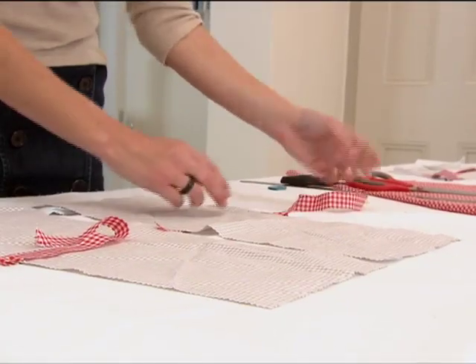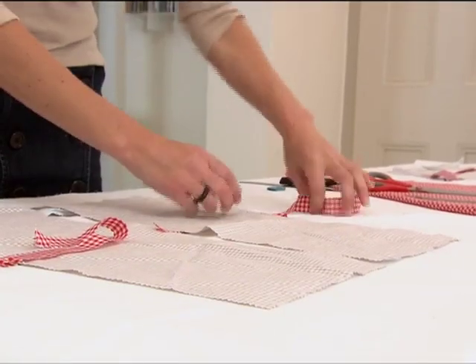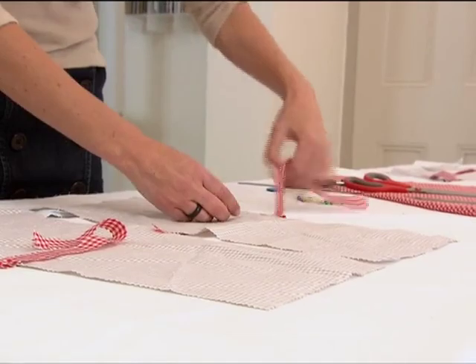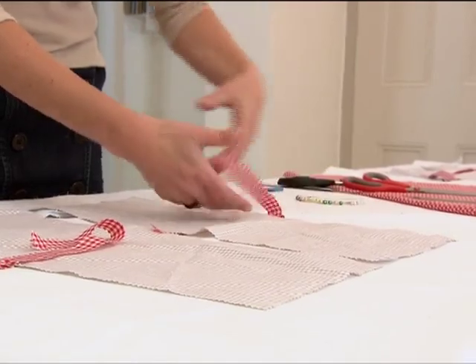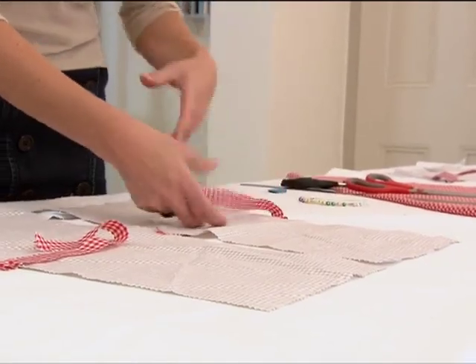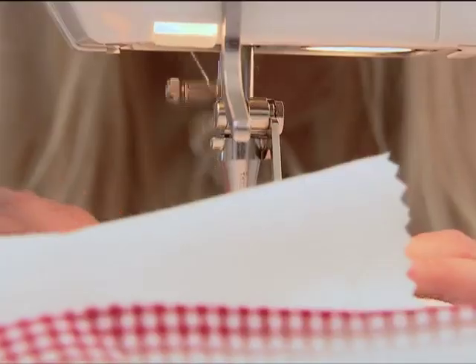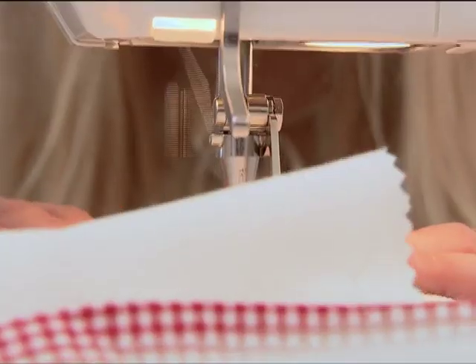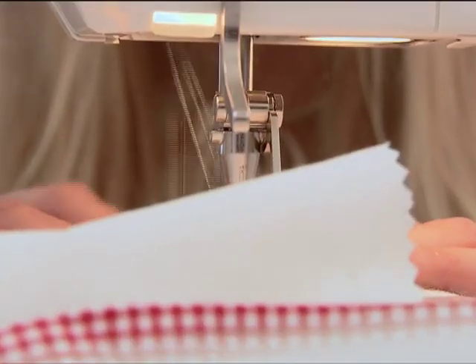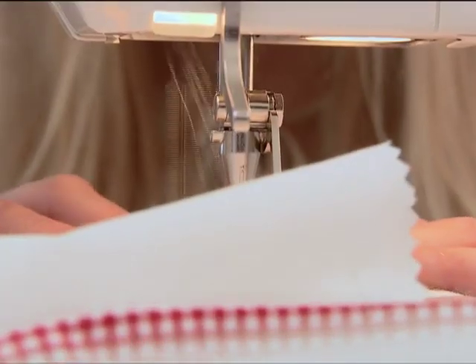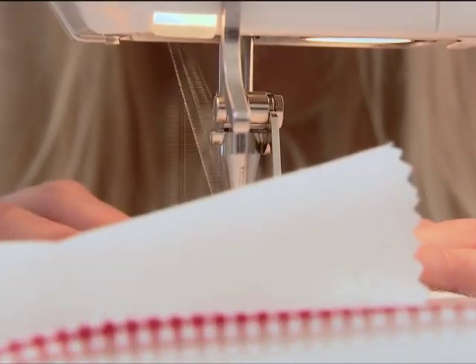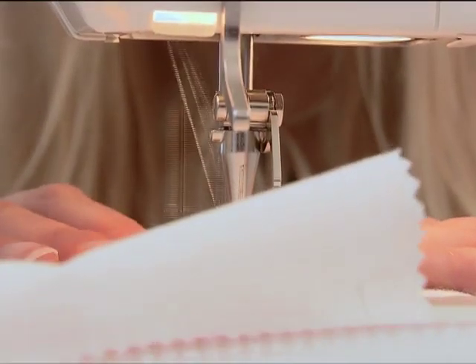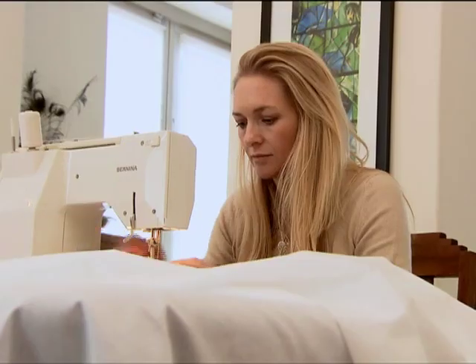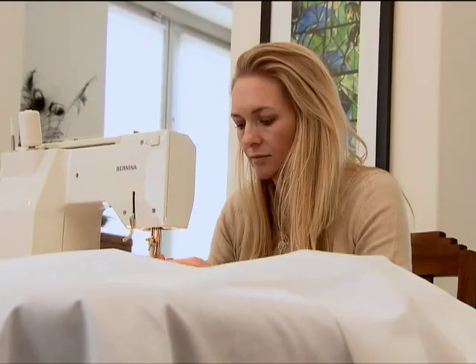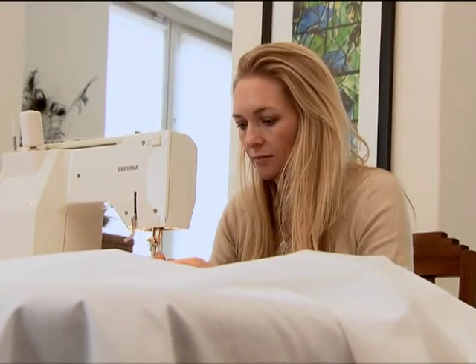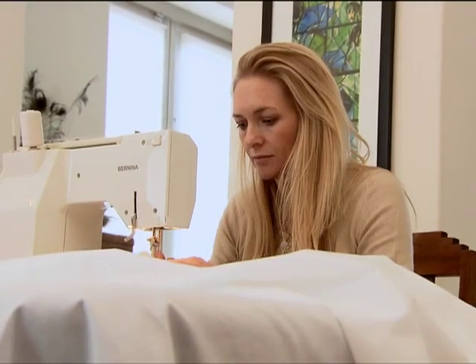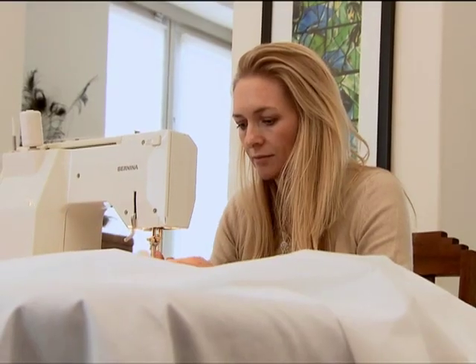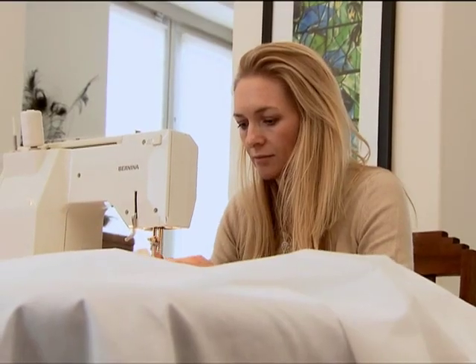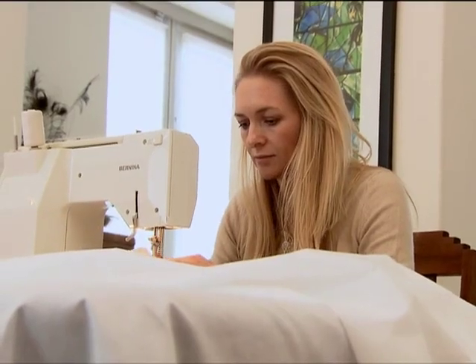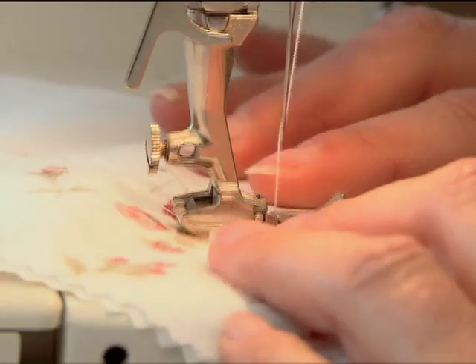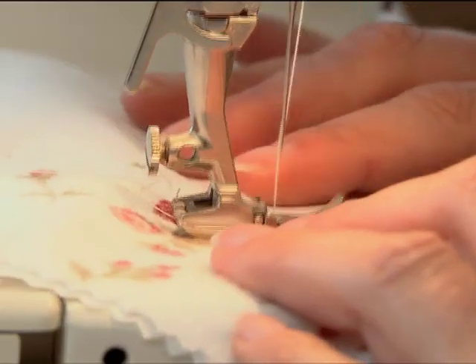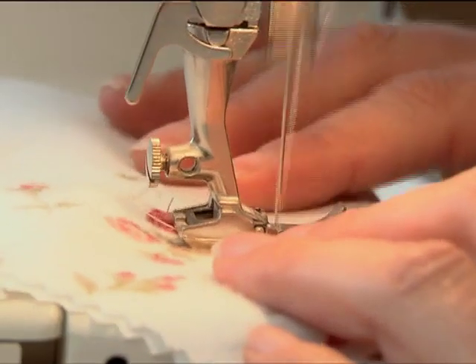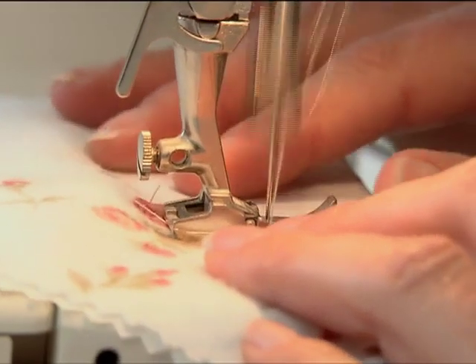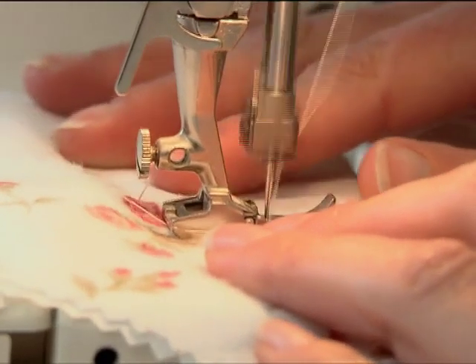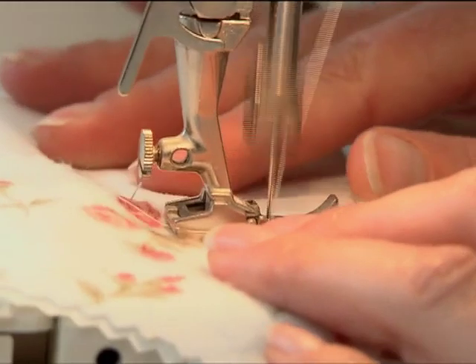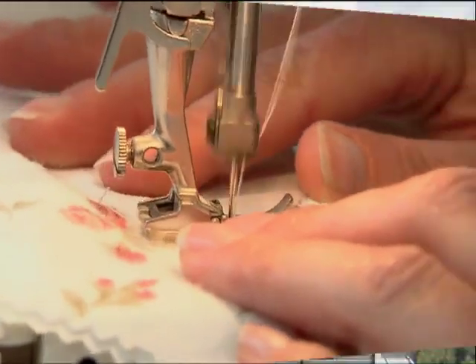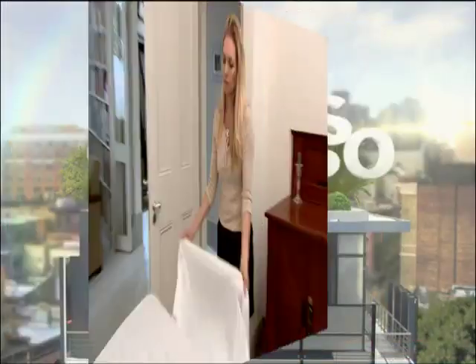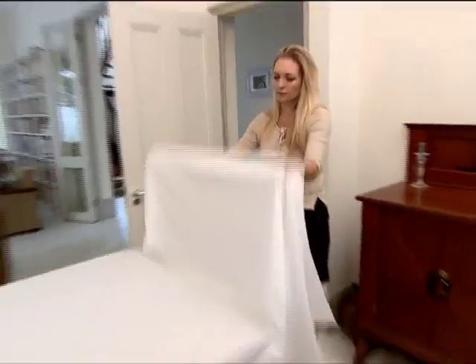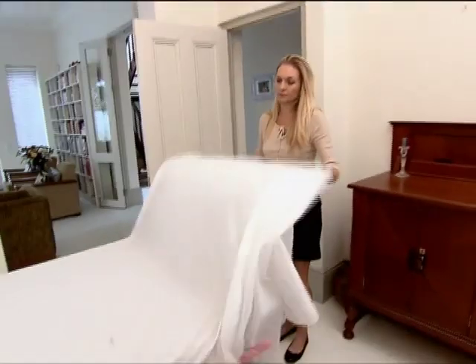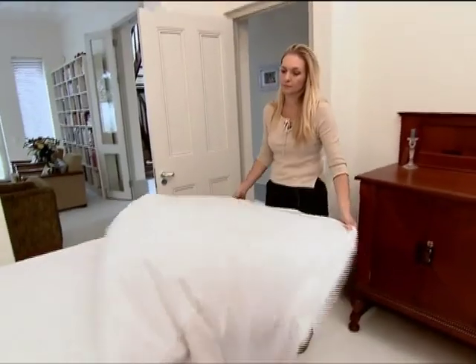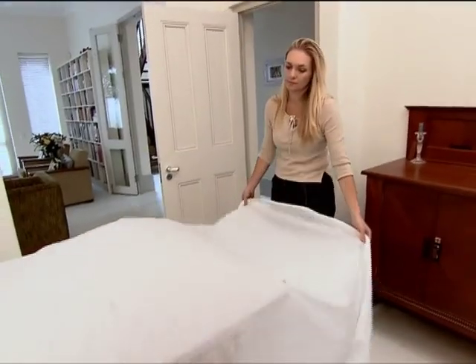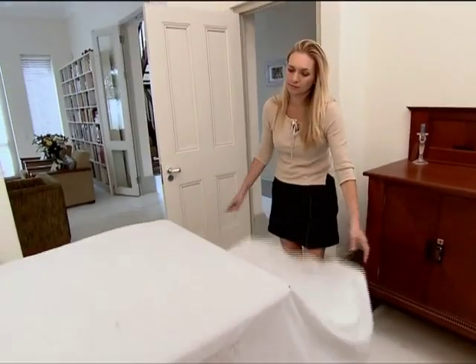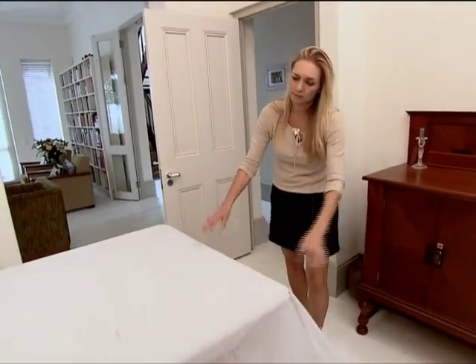Sam stikt dit nekies om. A kortpad manier is om die blombakies en gordijnen met materiaalgom vast te sit. Gooi dit oor die tafel en sidaar.